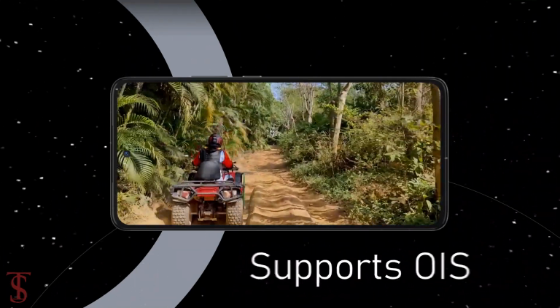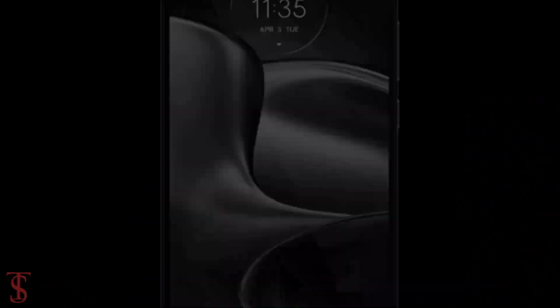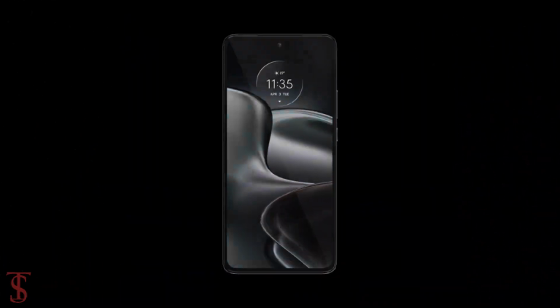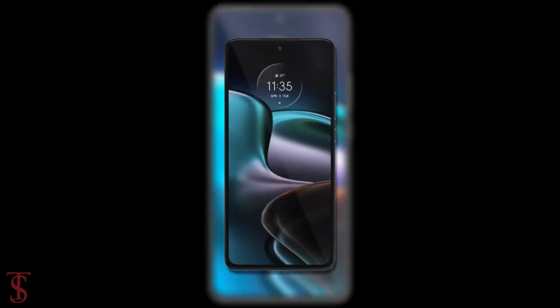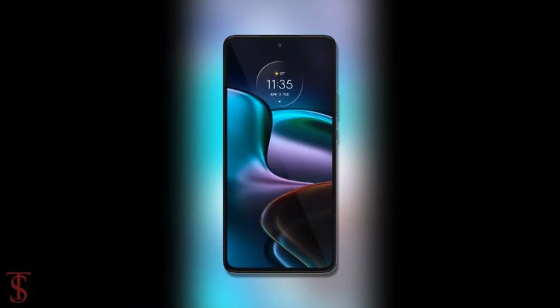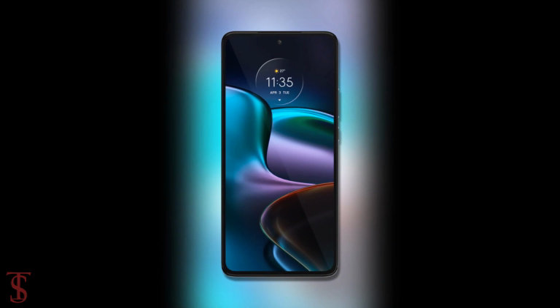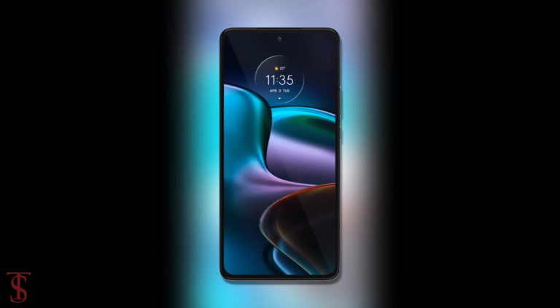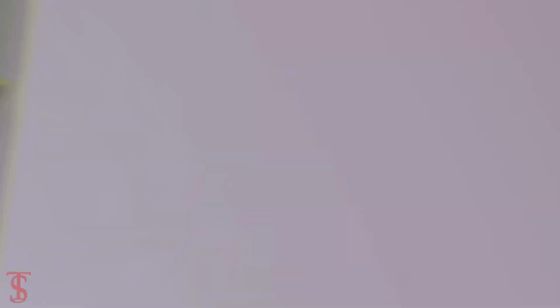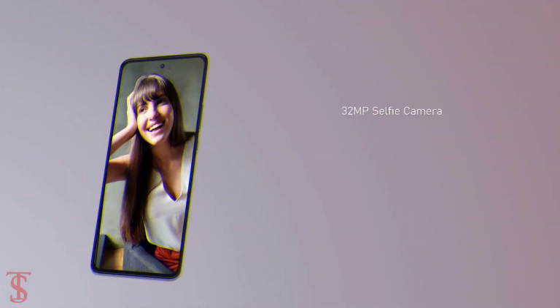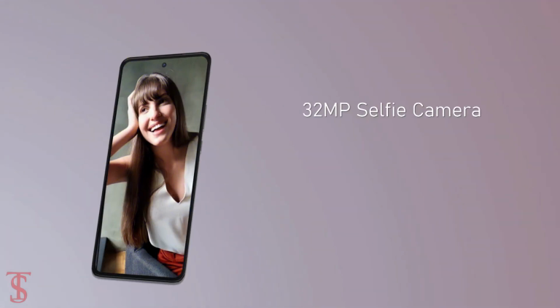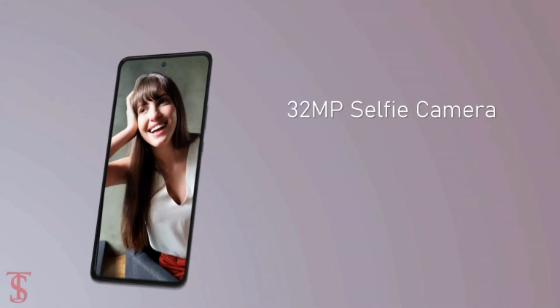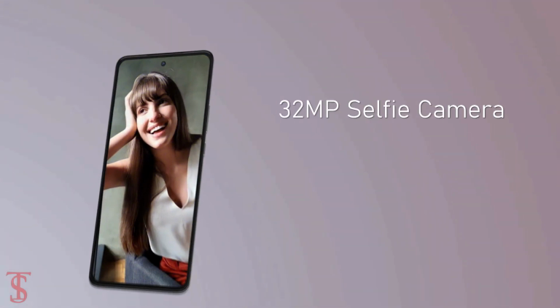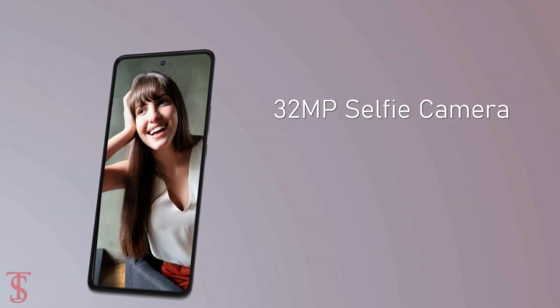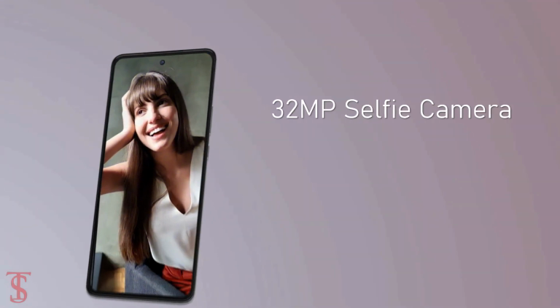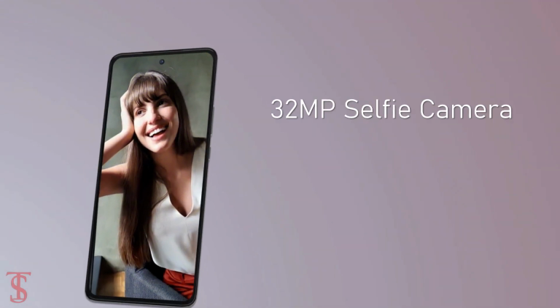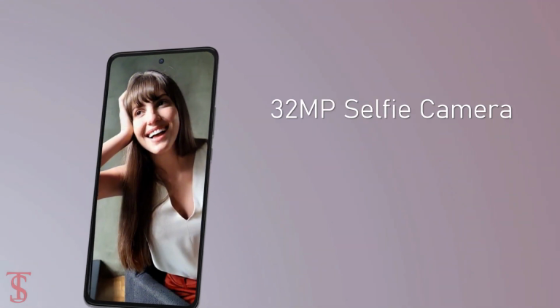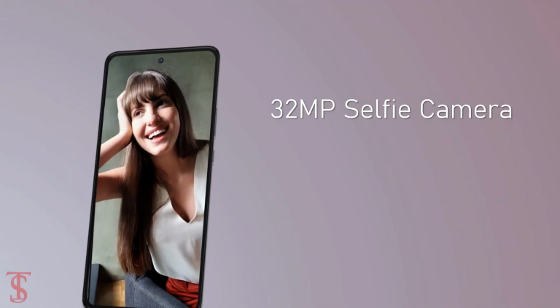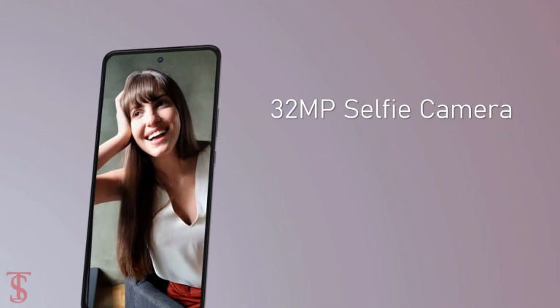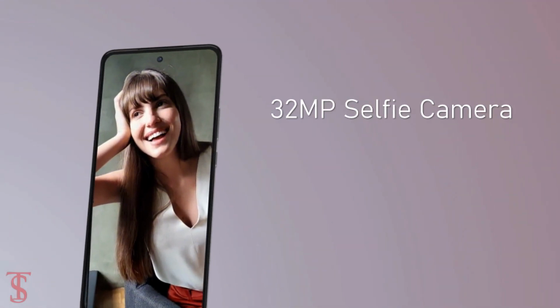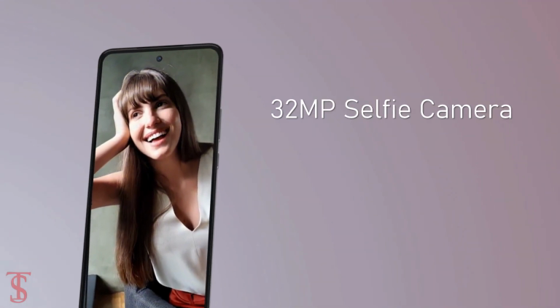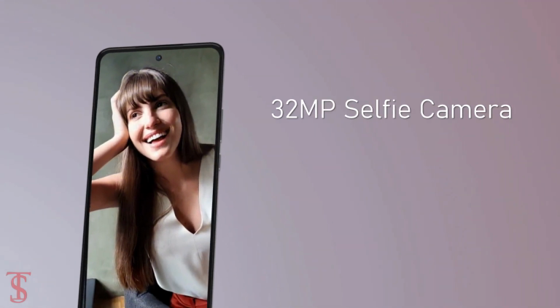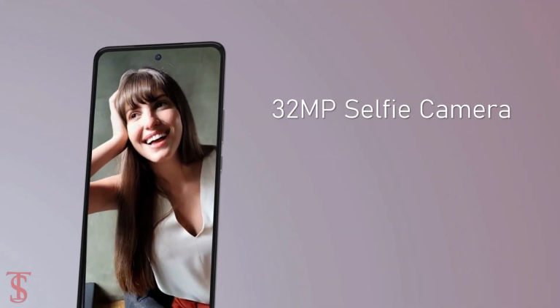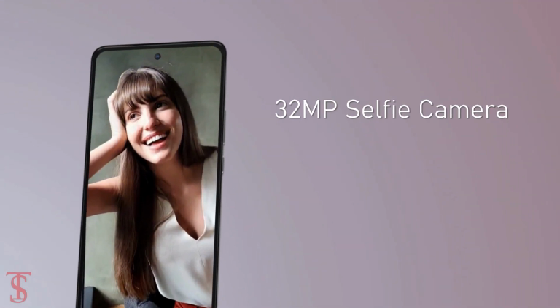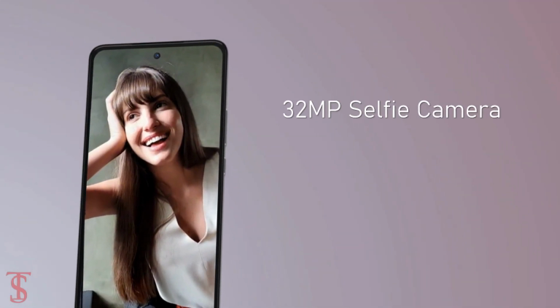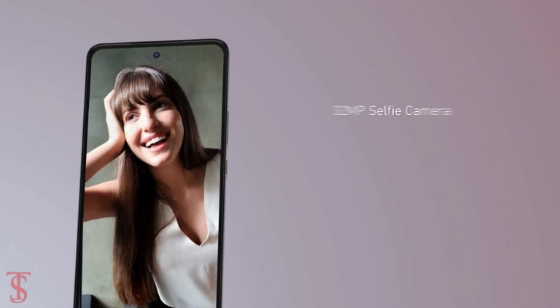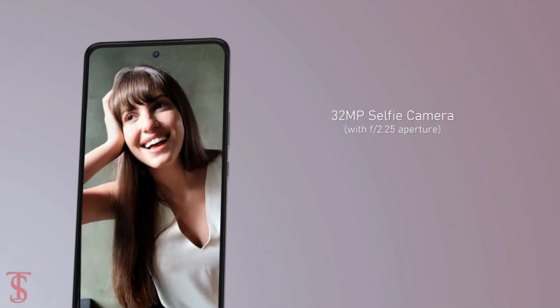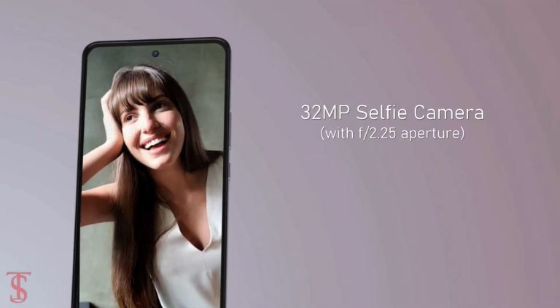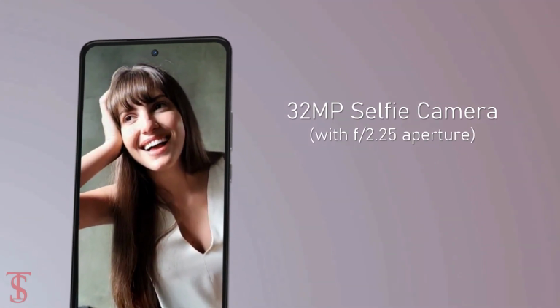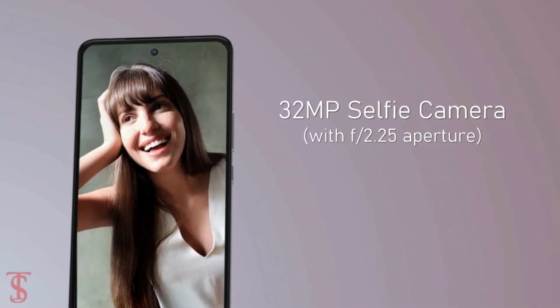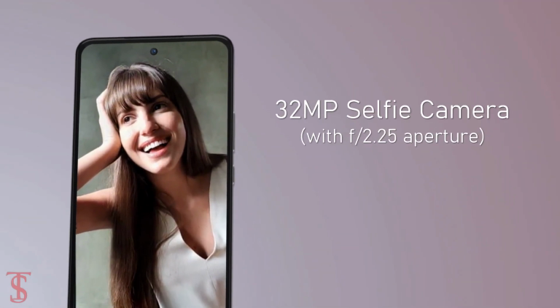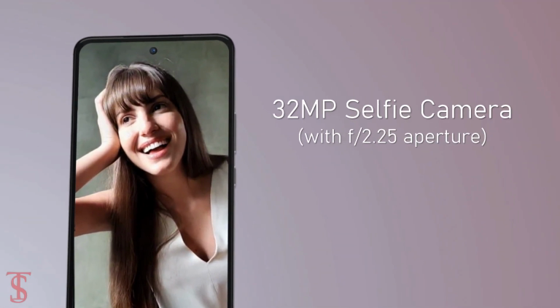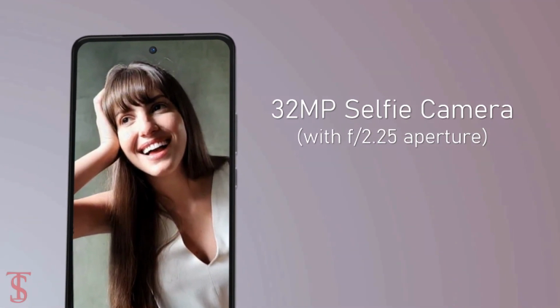At the front, it has a 32MP selfie camera under a hole punch at the top center with f/2.25 aperture.